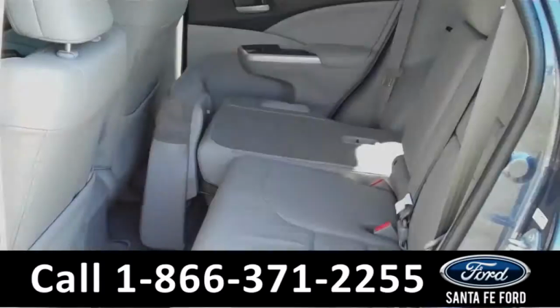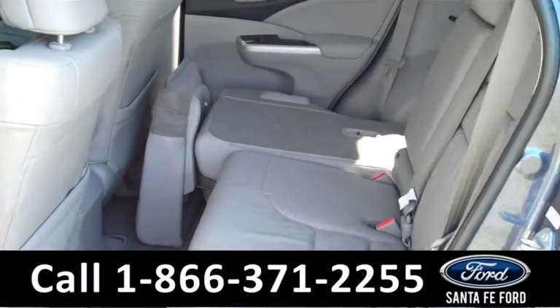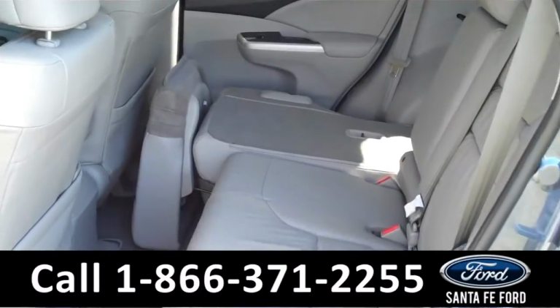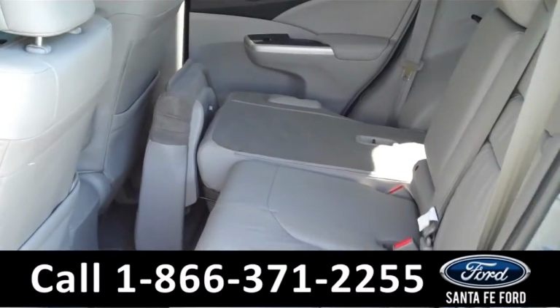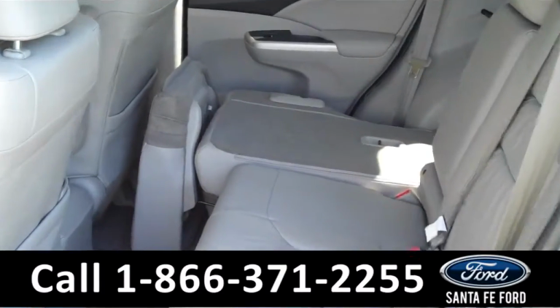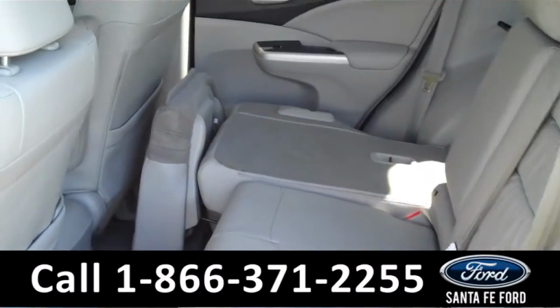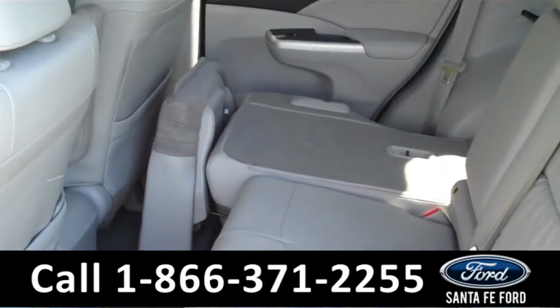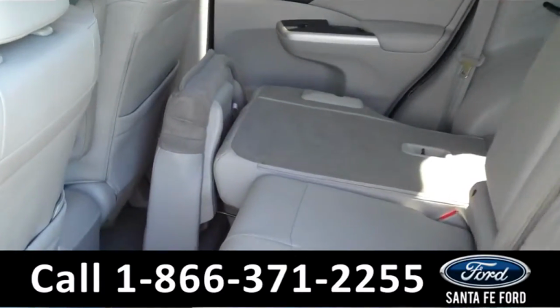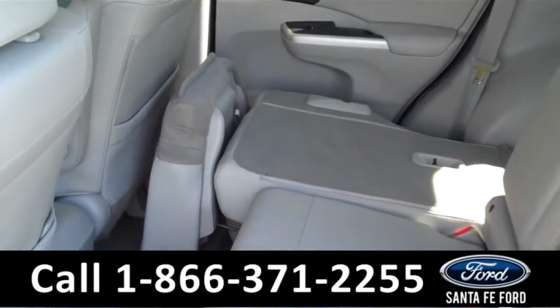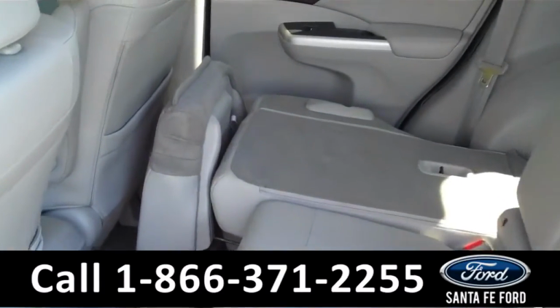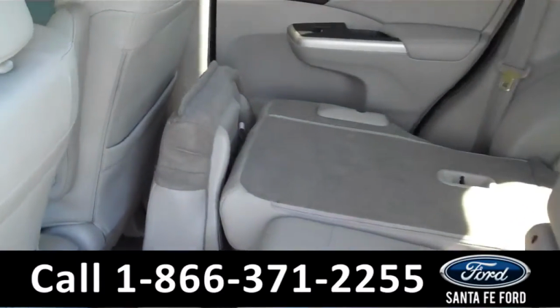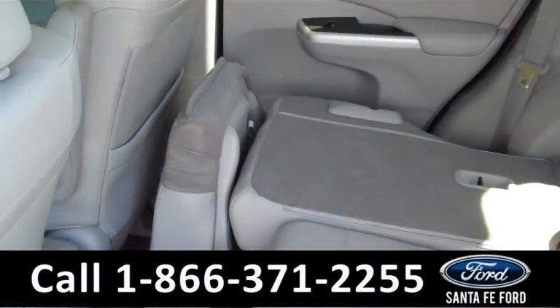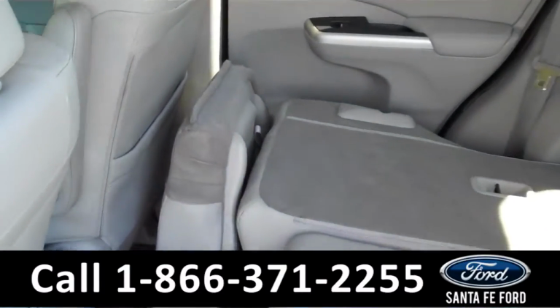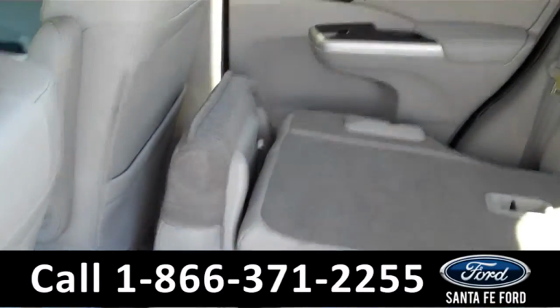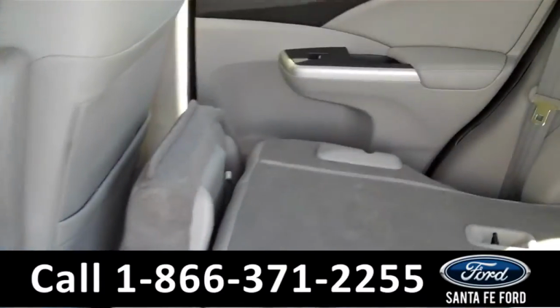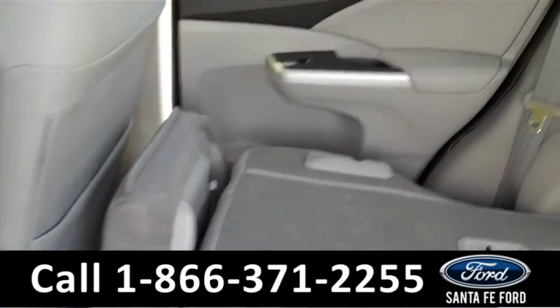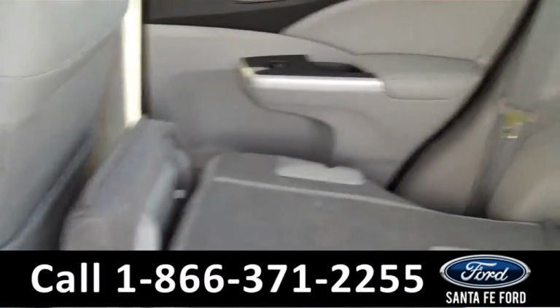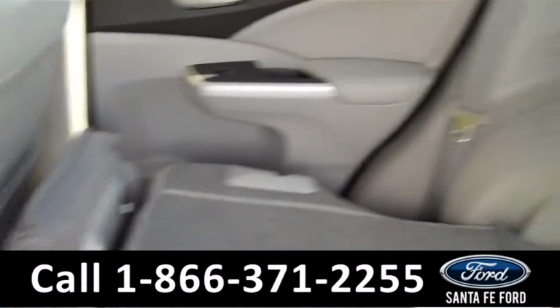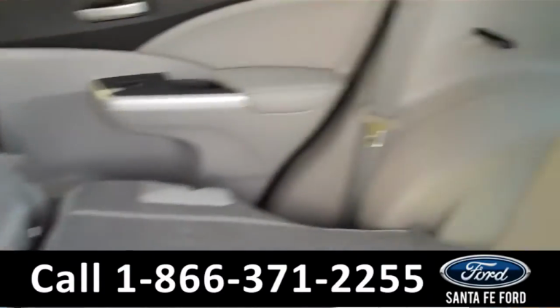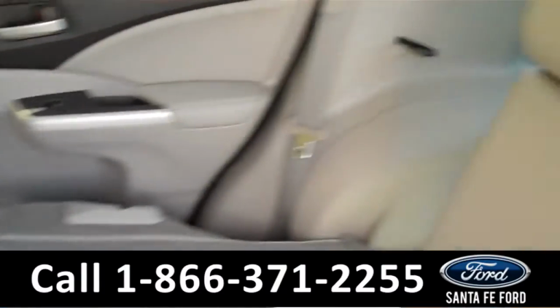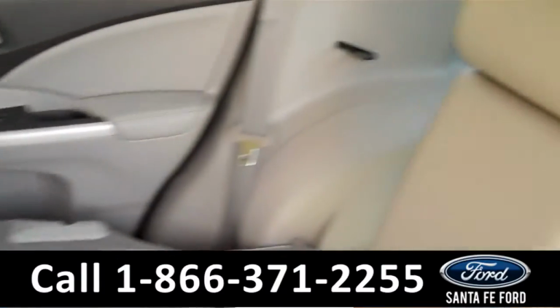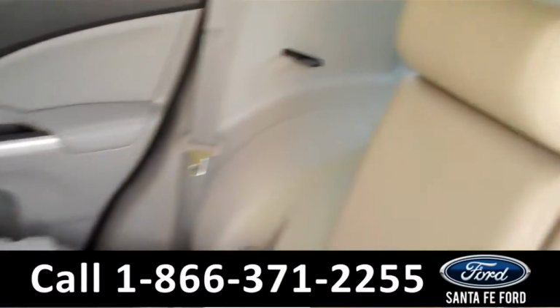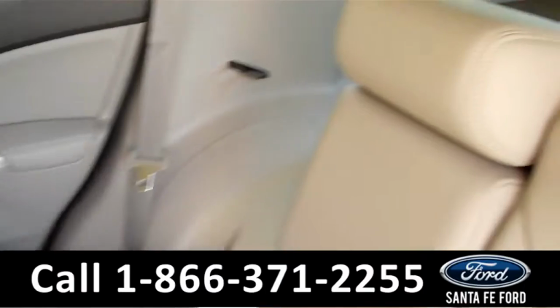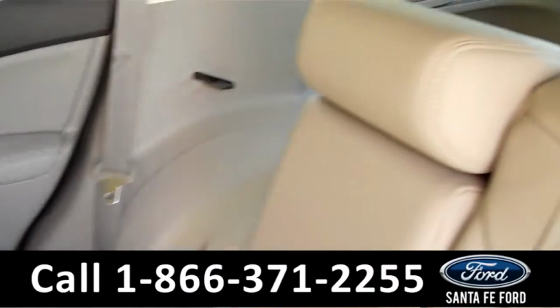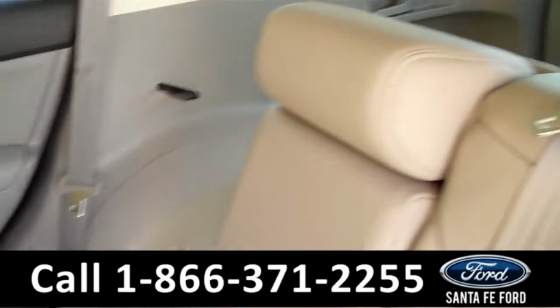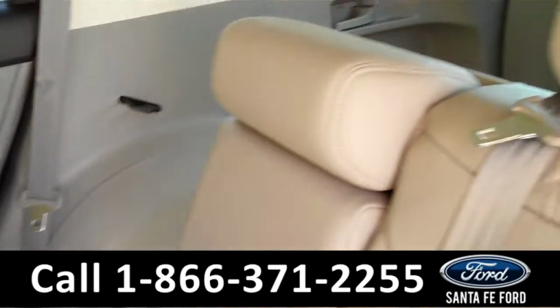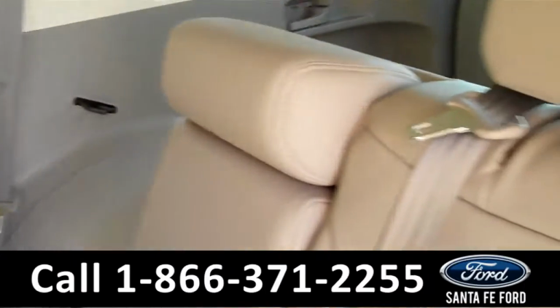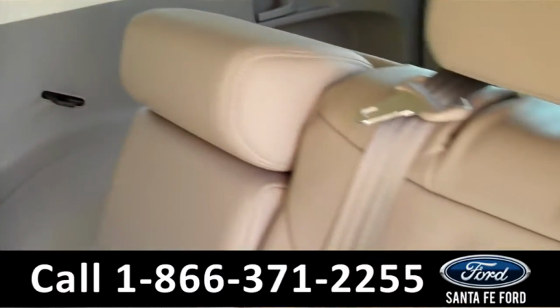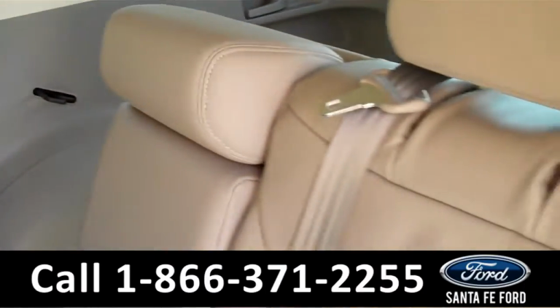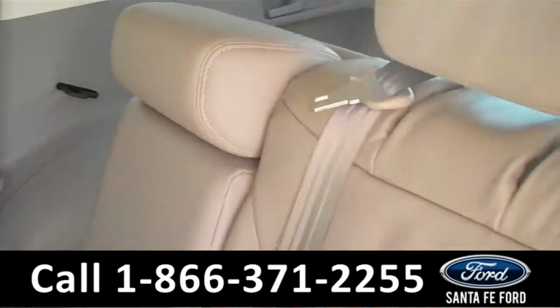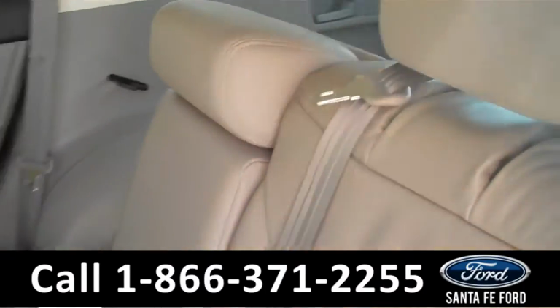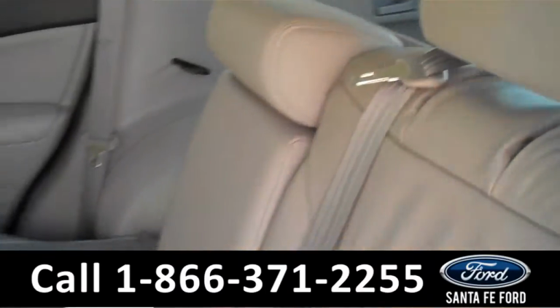Lastly, we will take a quick look at the second row, and the seats do fold down to allow for more storage.